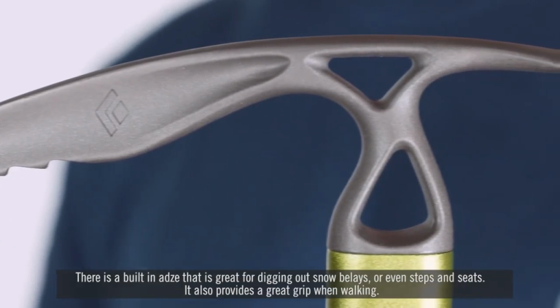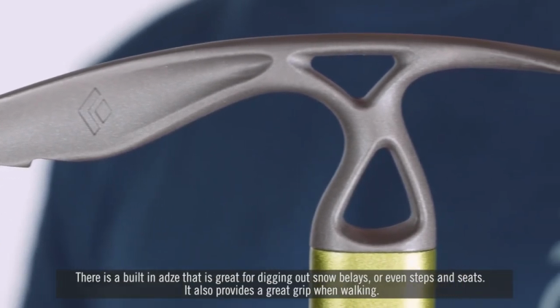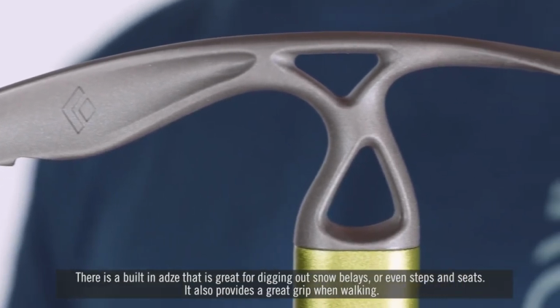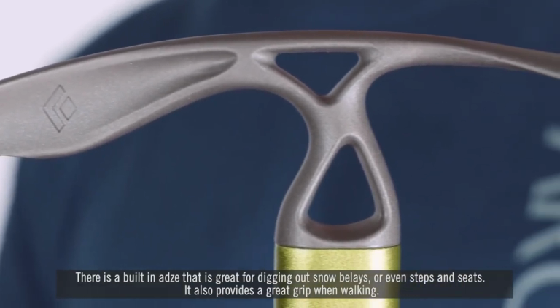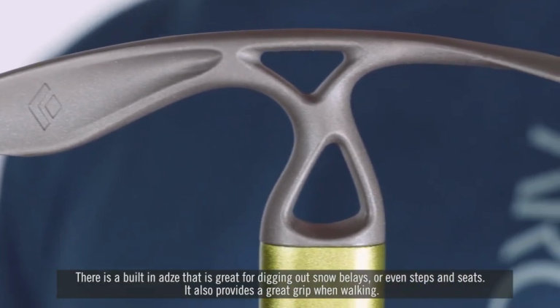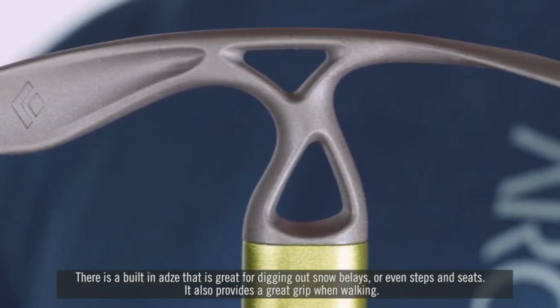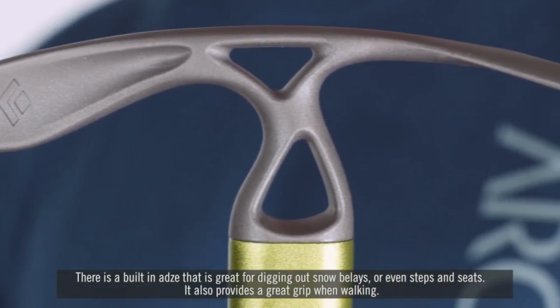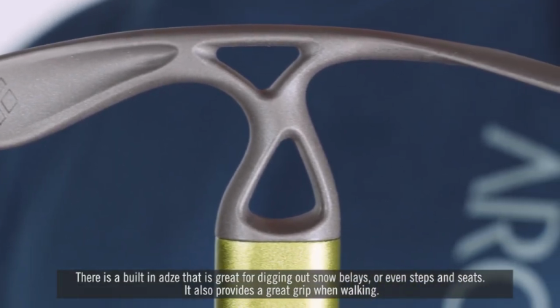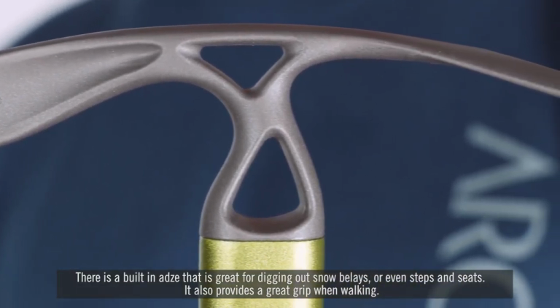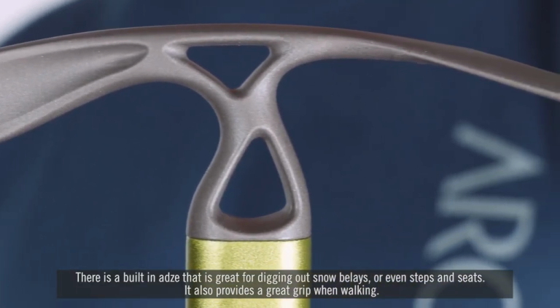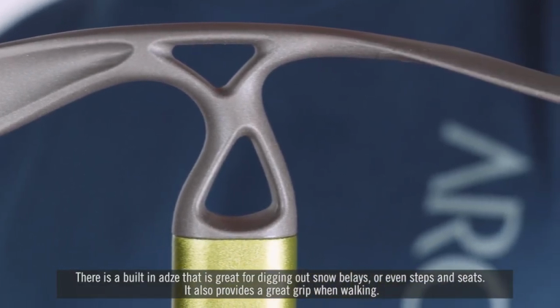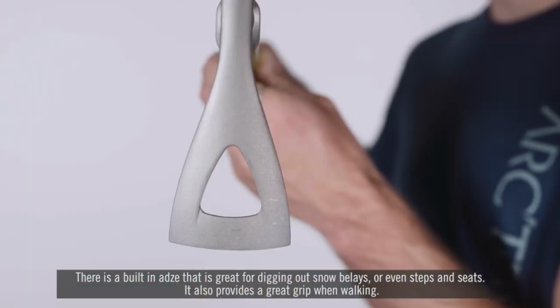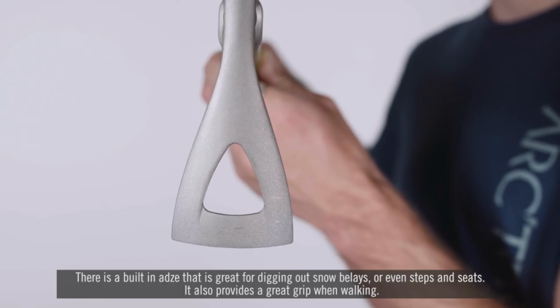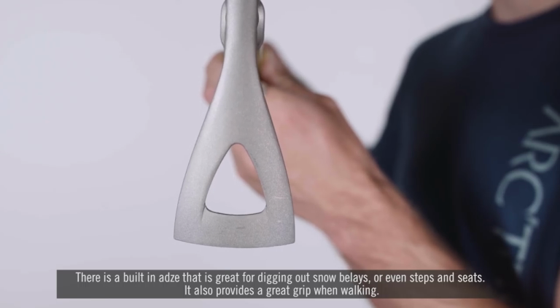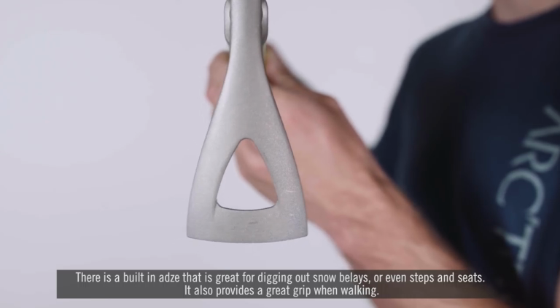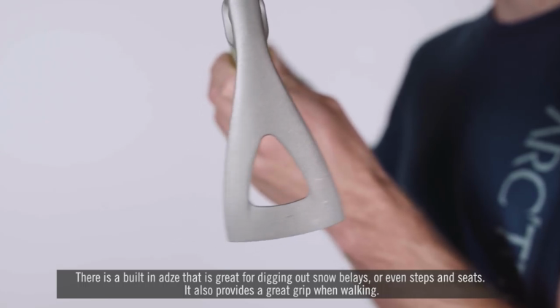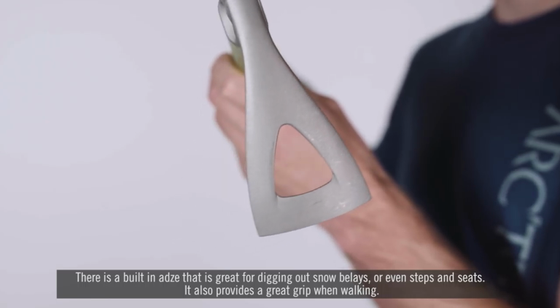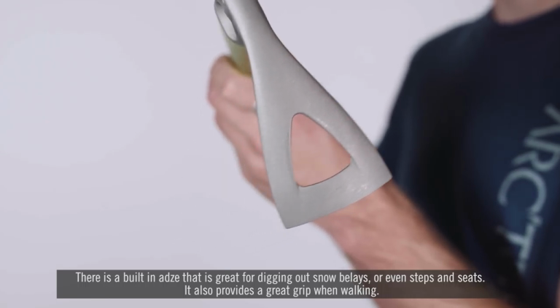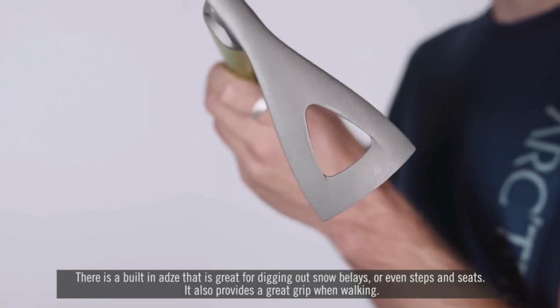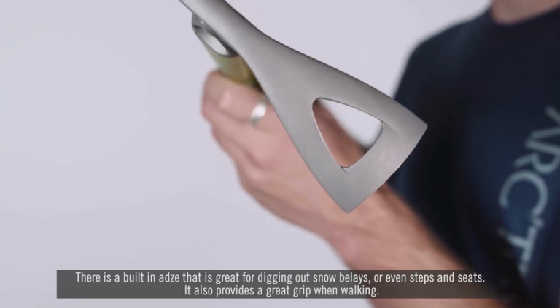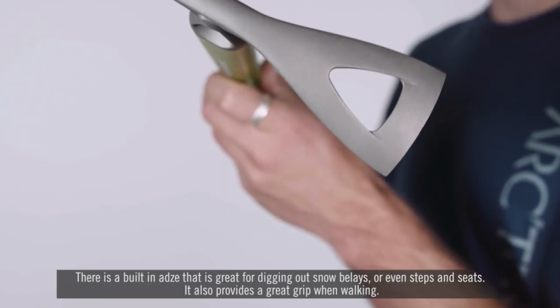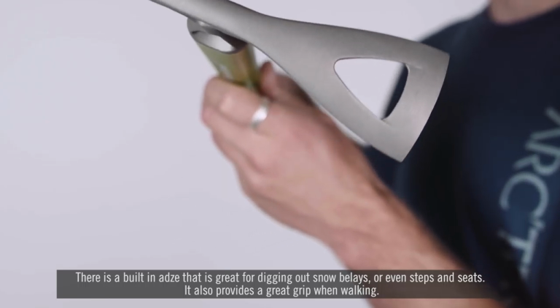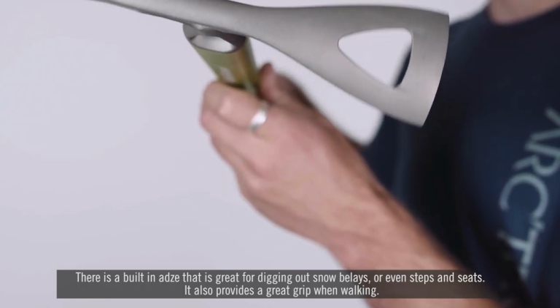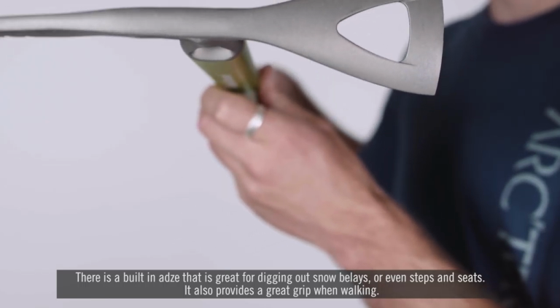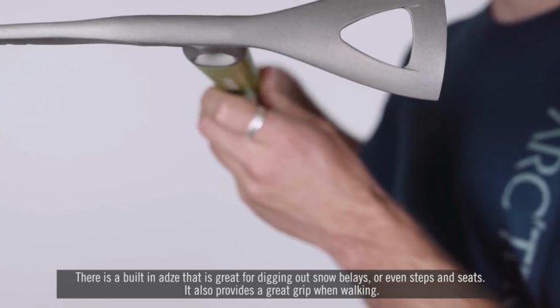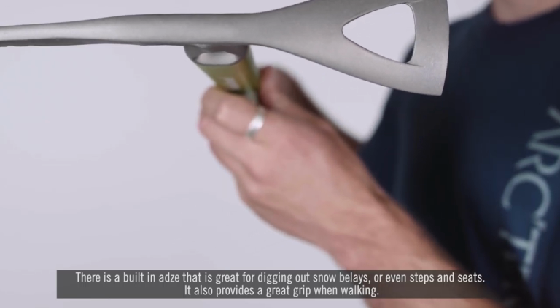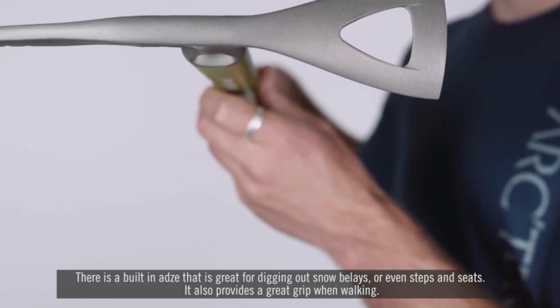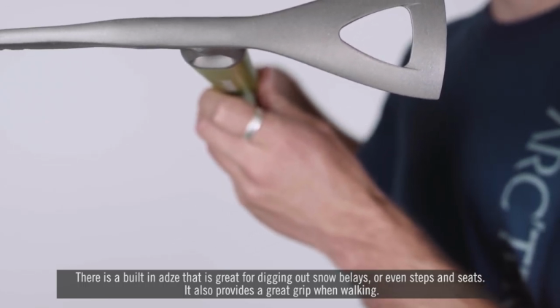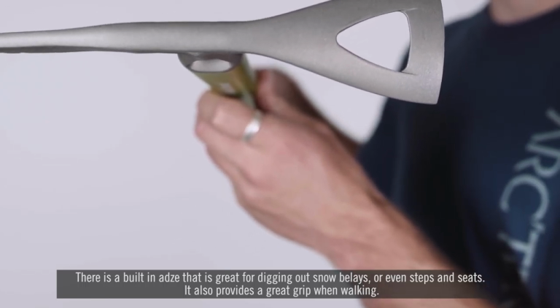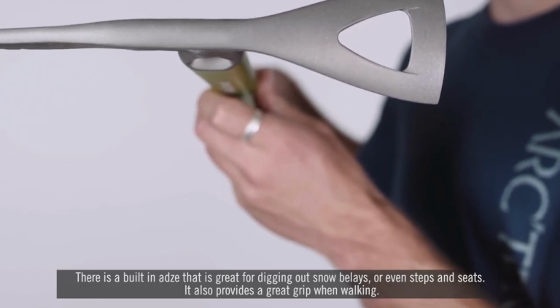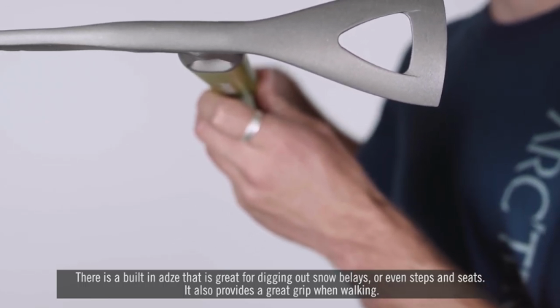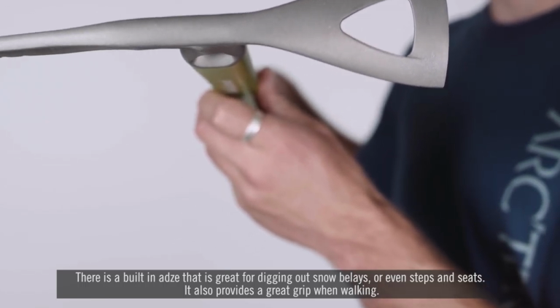There is a built-in adze that is great for digging out snow belays or even steps and seats. It also provides a great grip when walking.